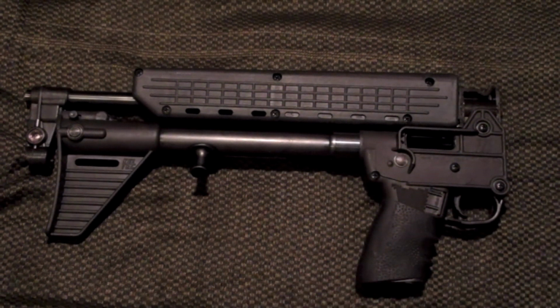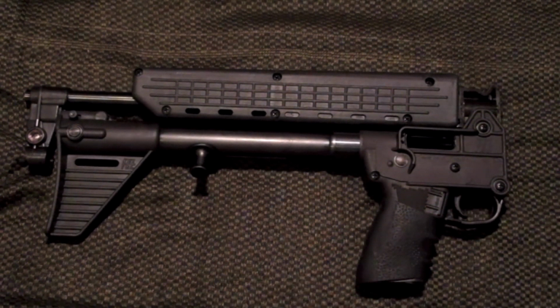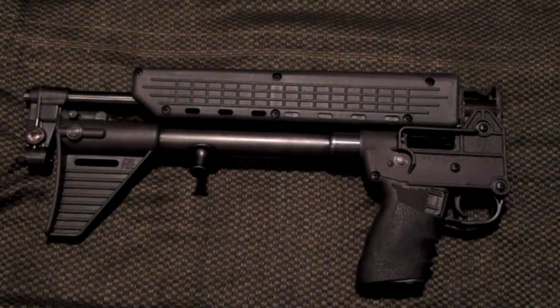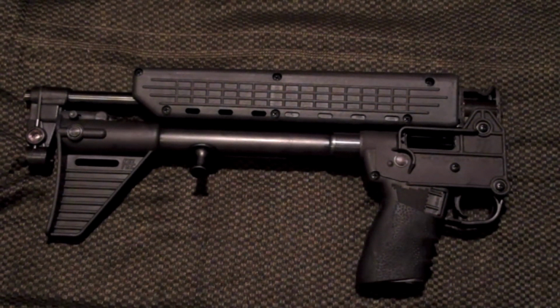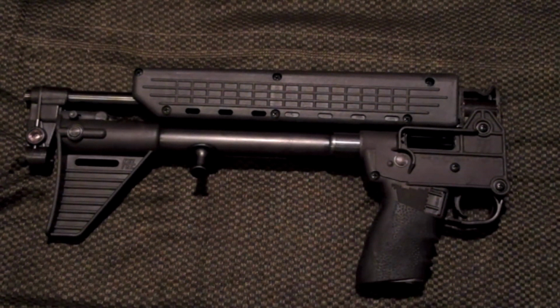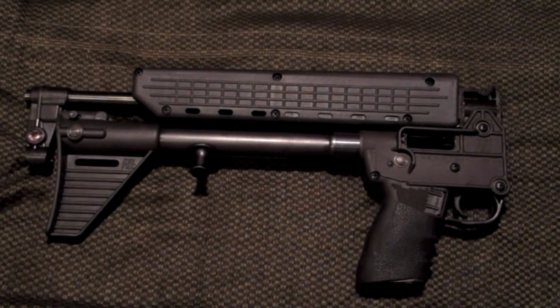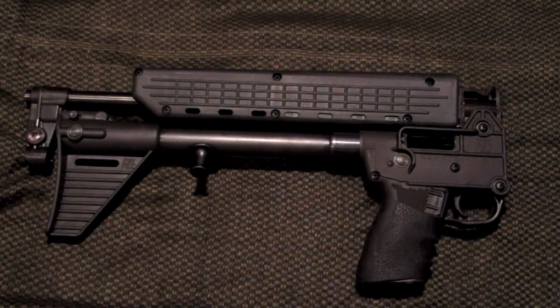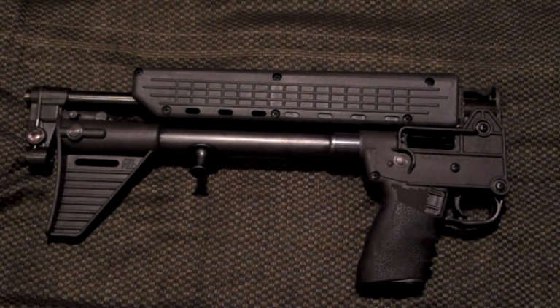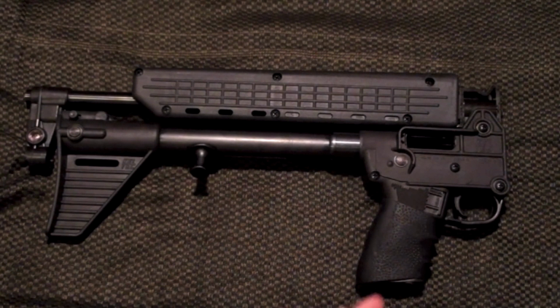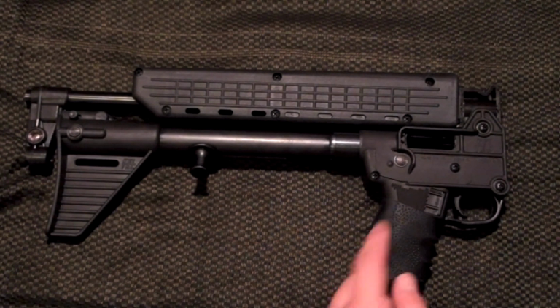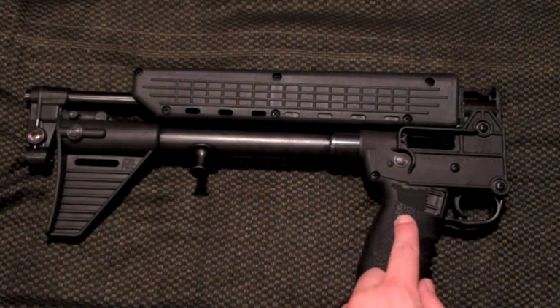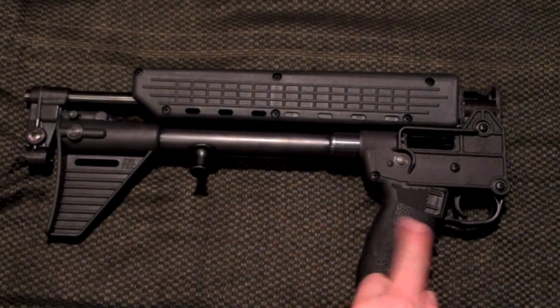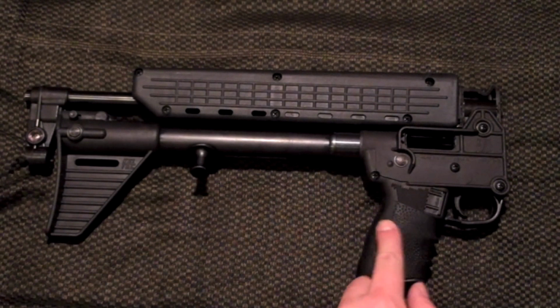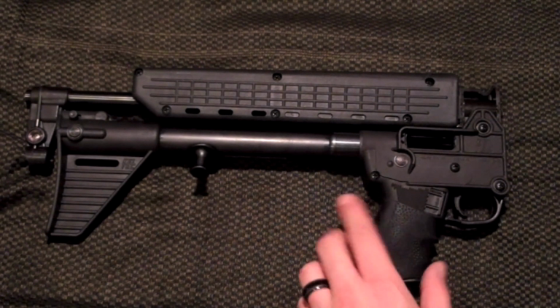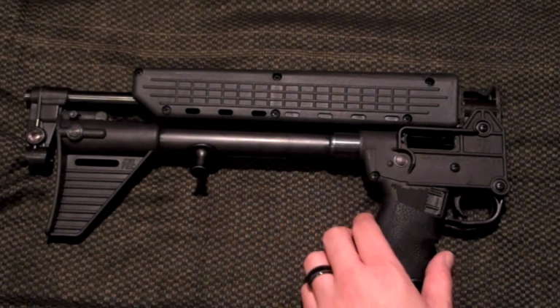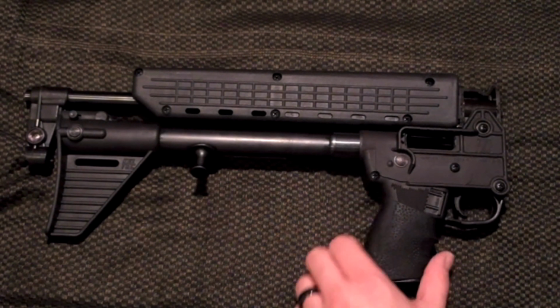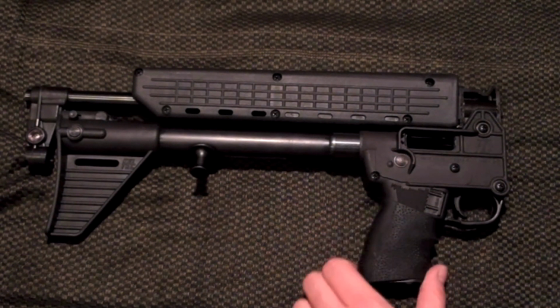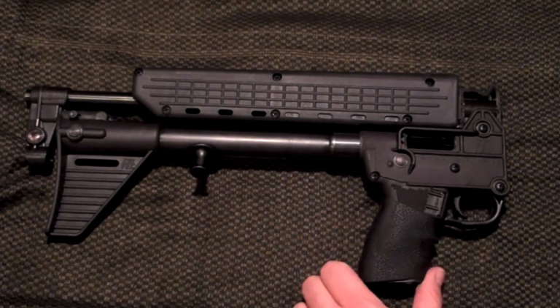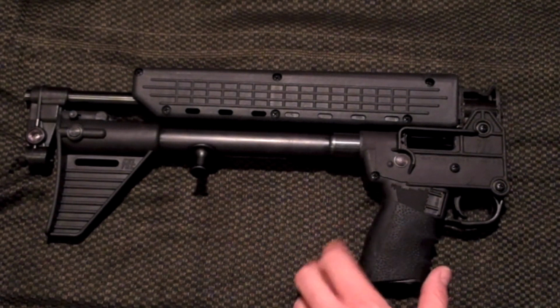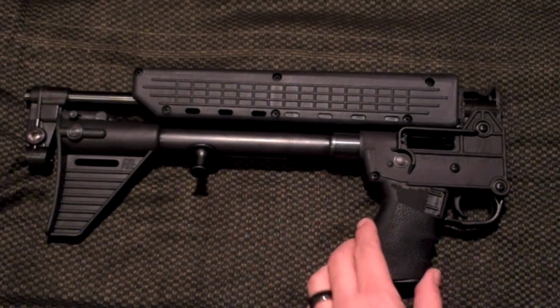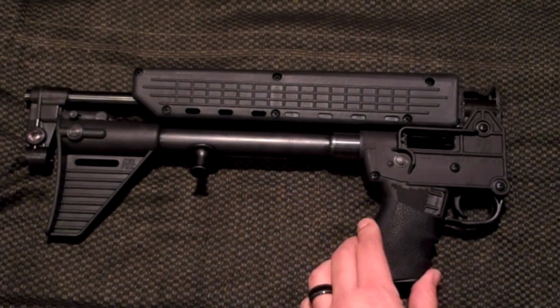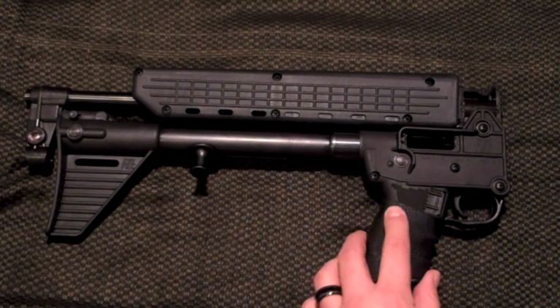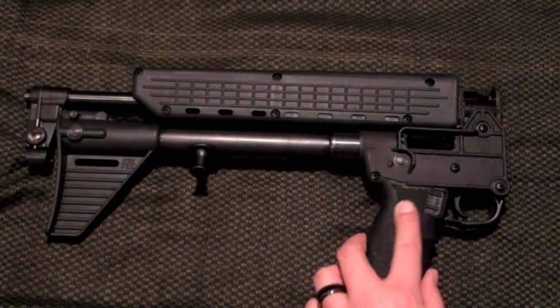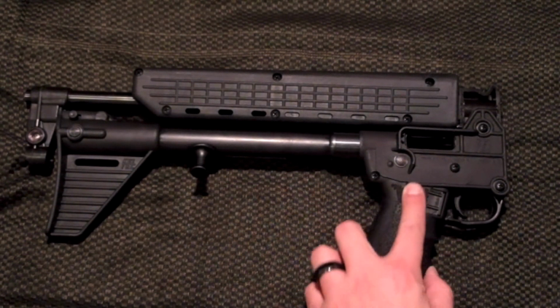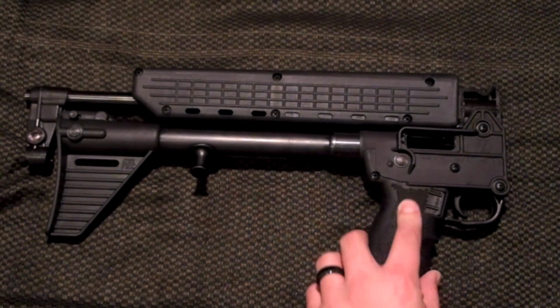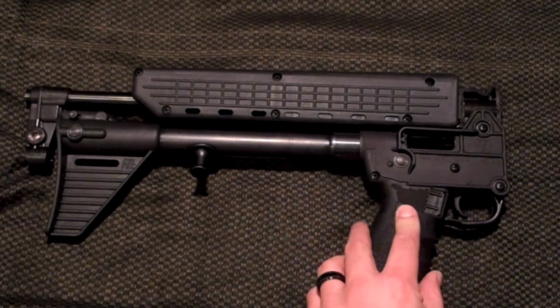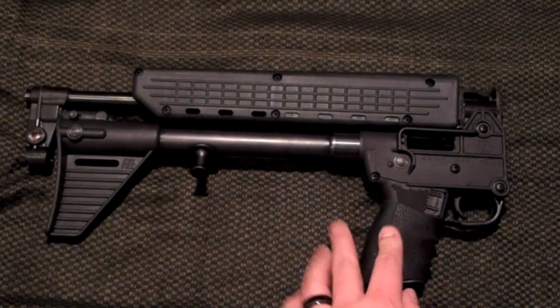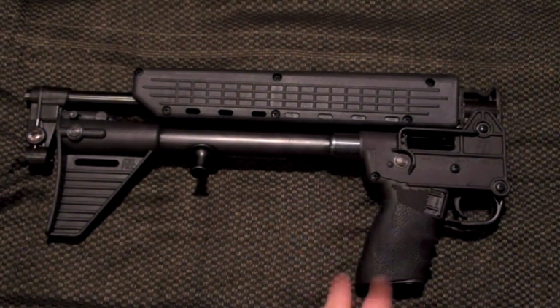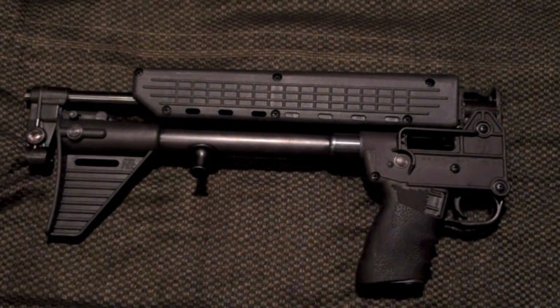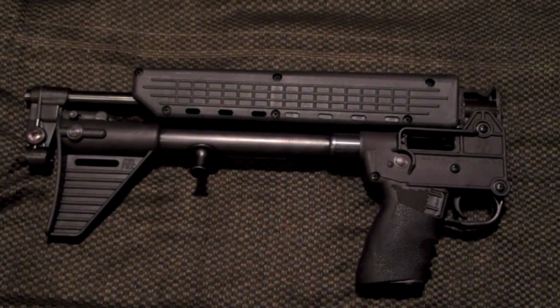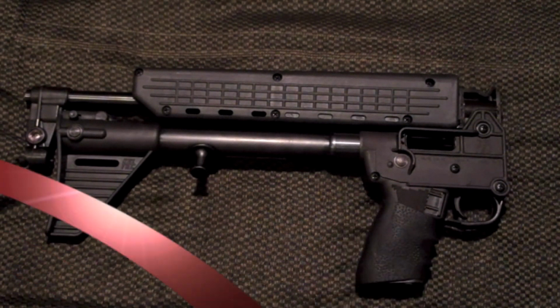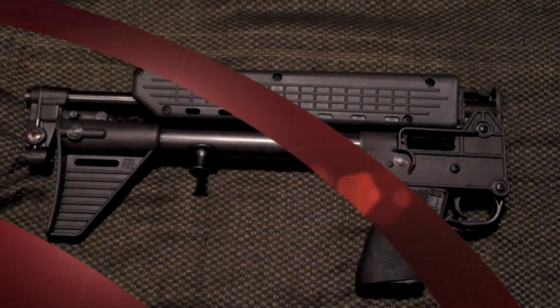I felt bad about it, so I went ahead and bought one of these Hogue sleeves and put it on the grip.